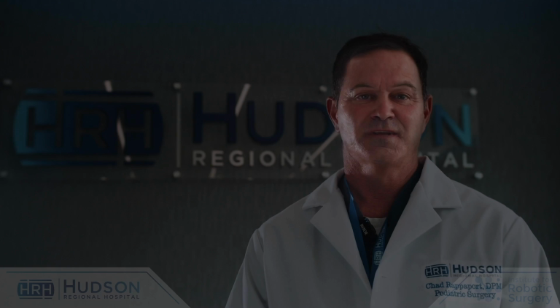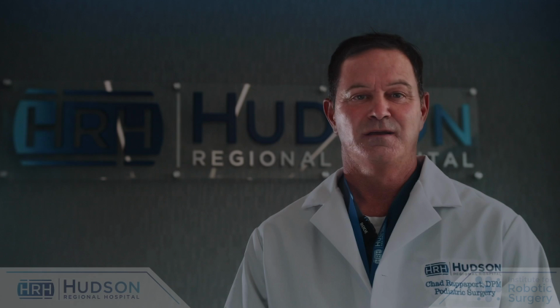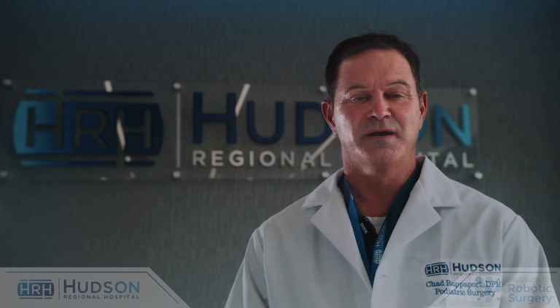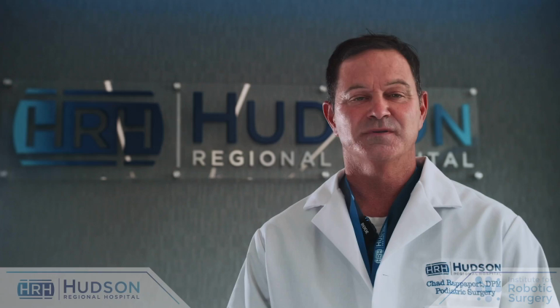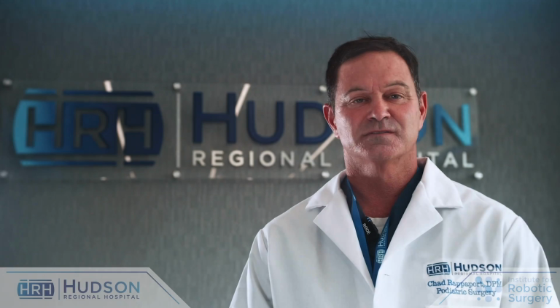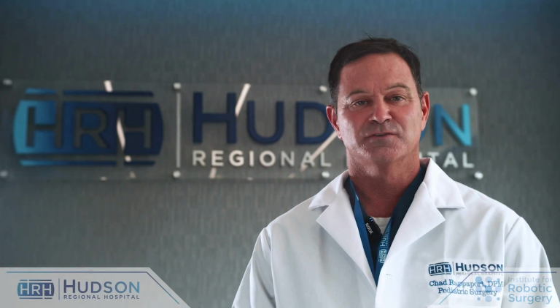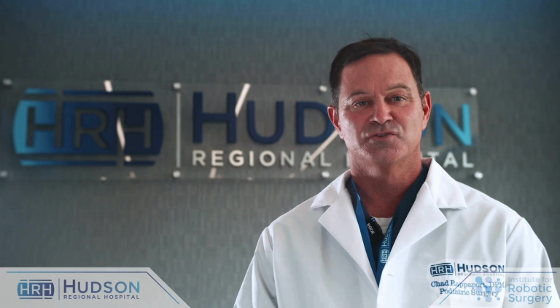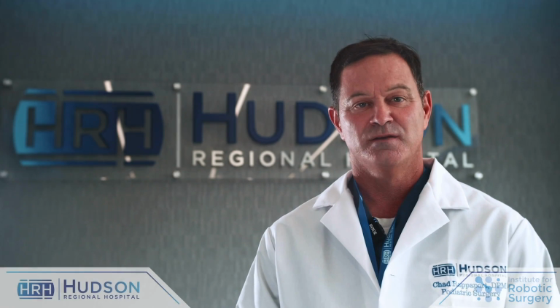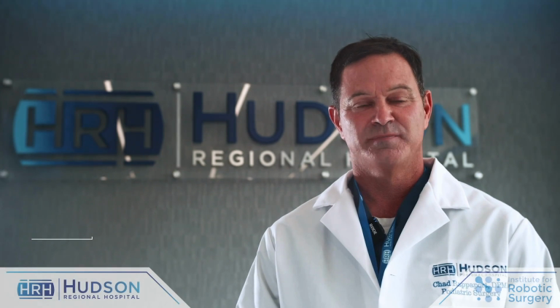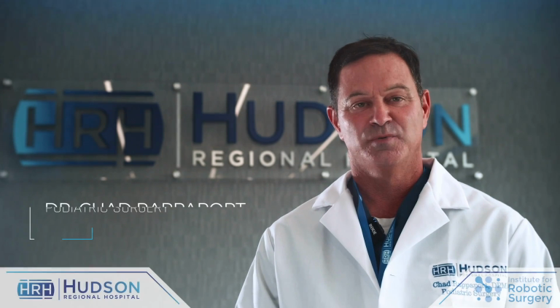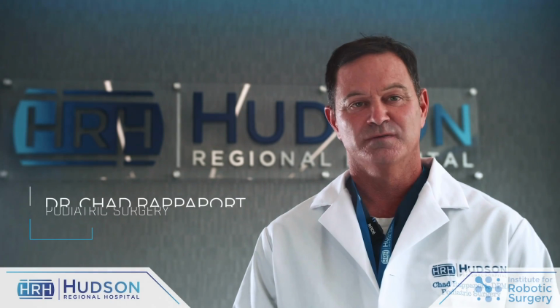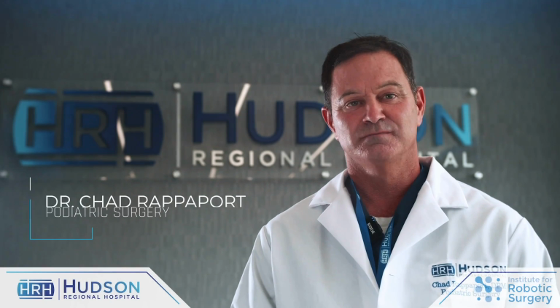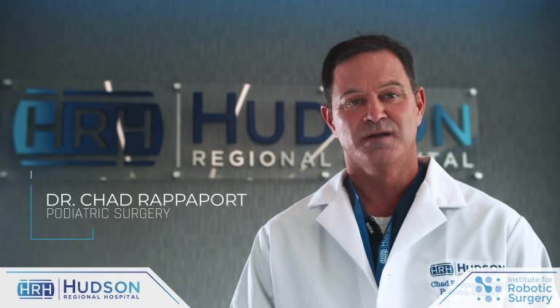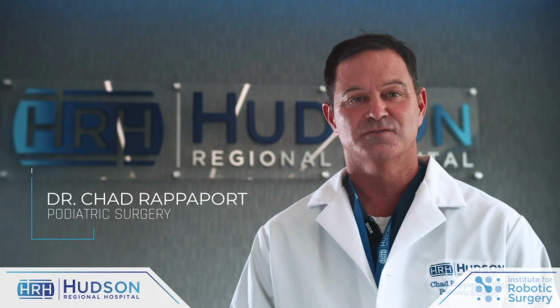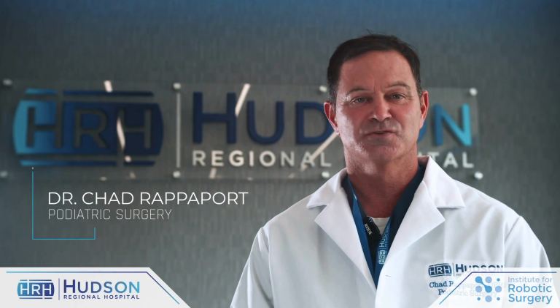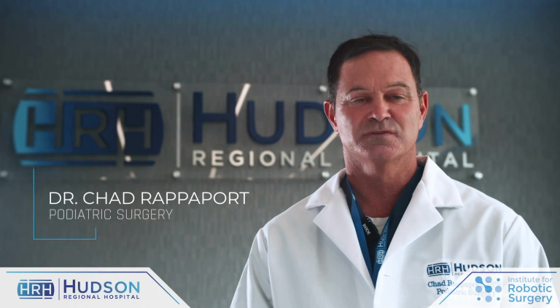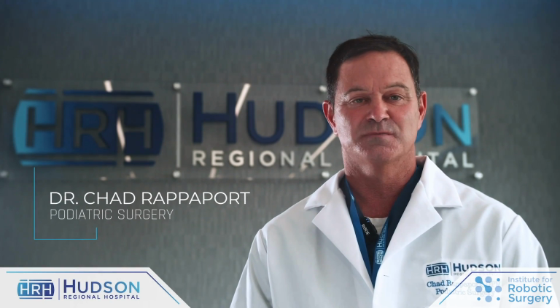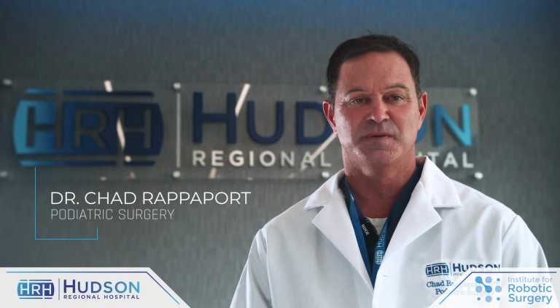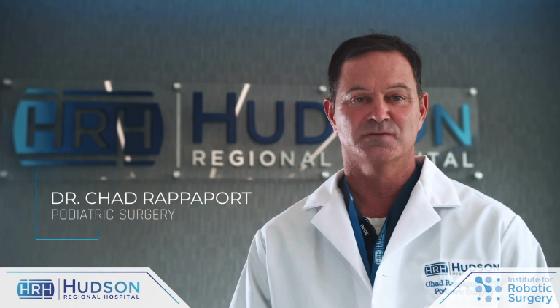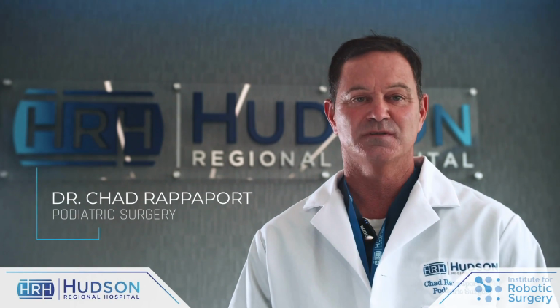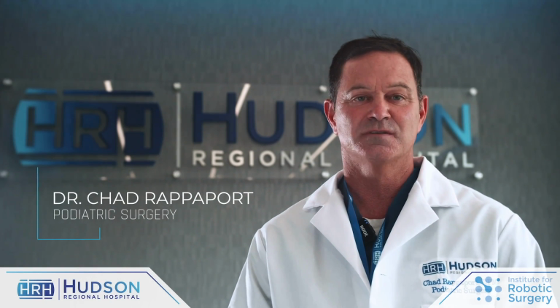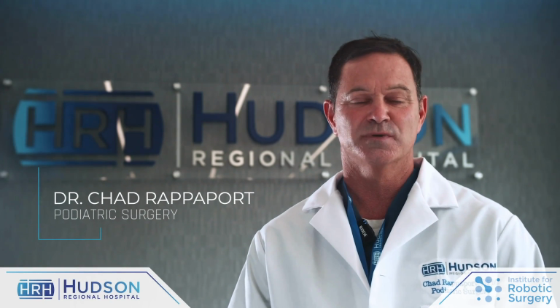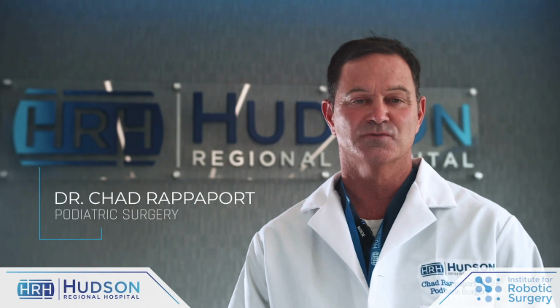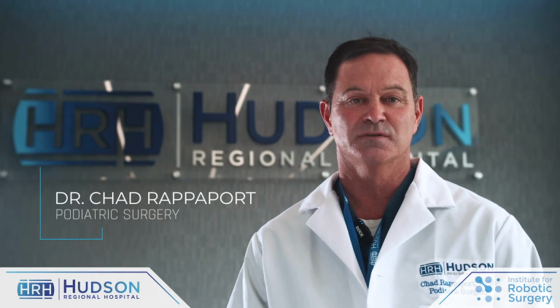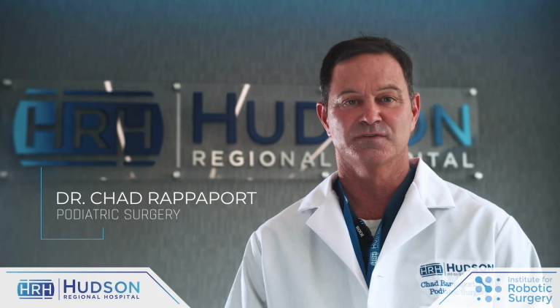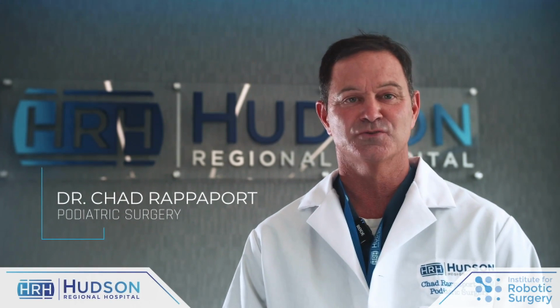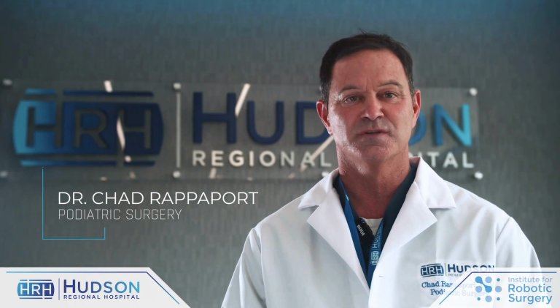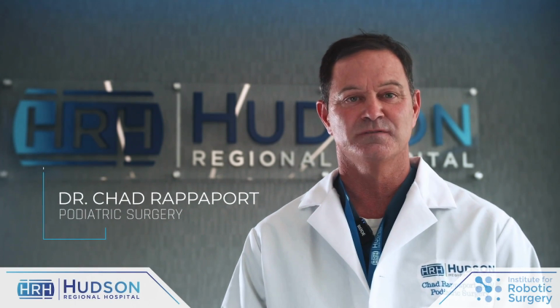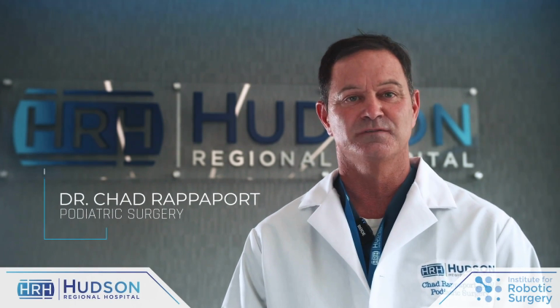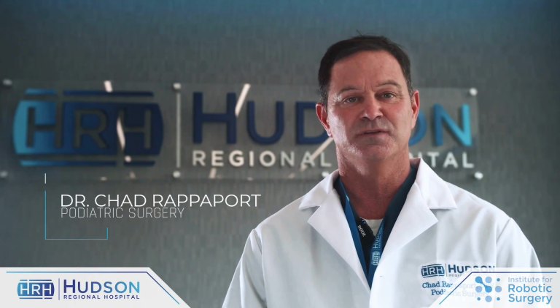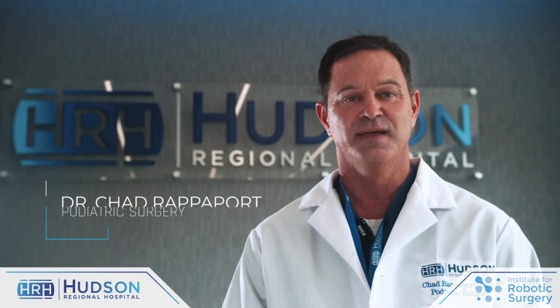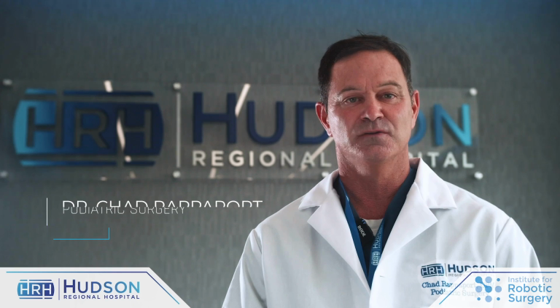My name is Dr. Chad Rappaport. My surgical subspecialty is reconstructive surgery of the foot and ankle.